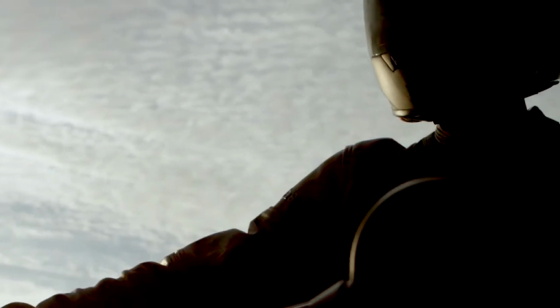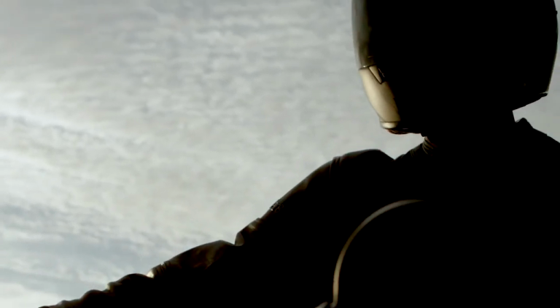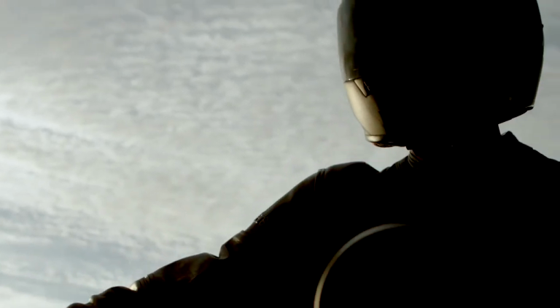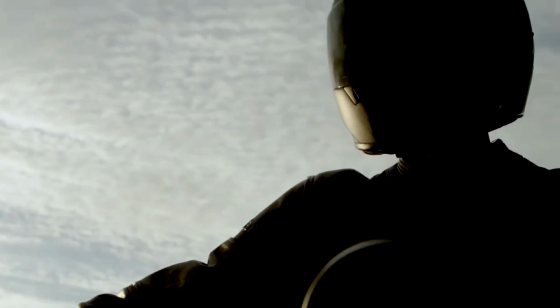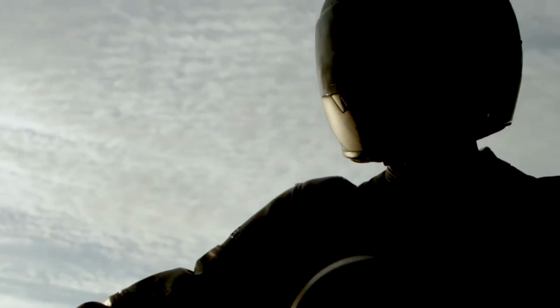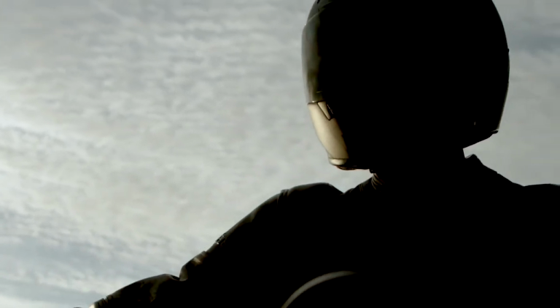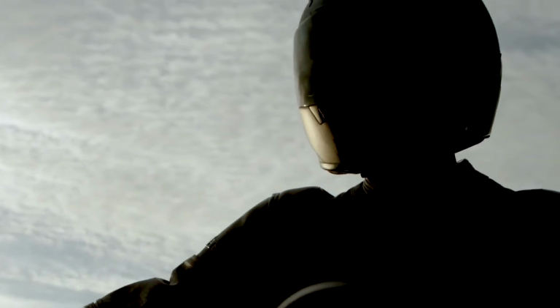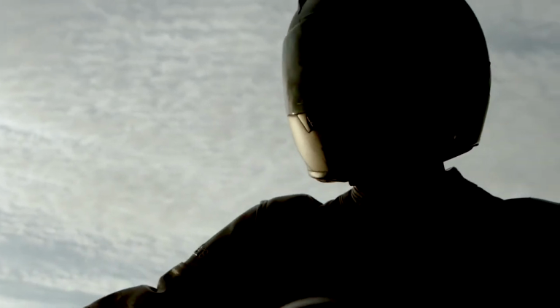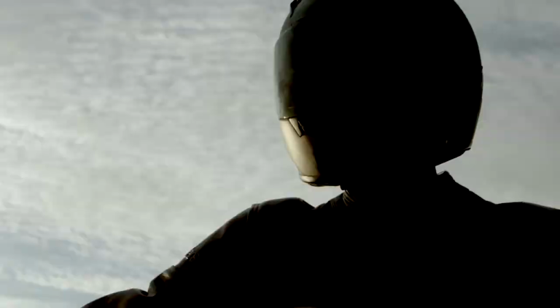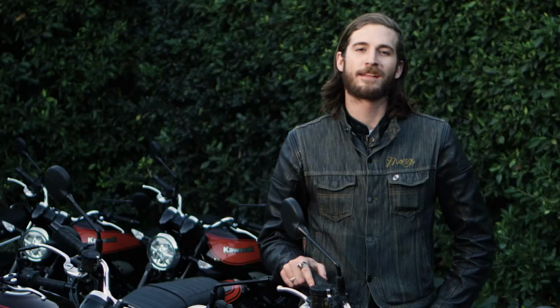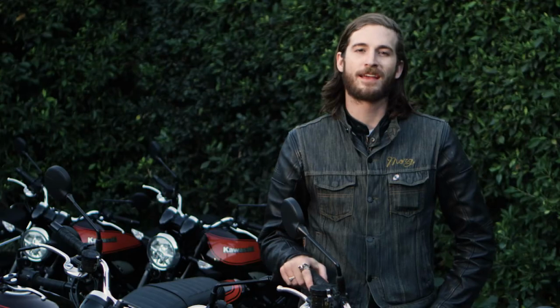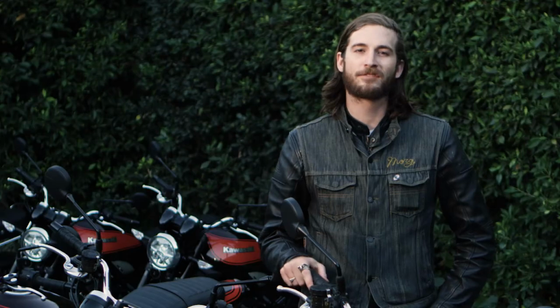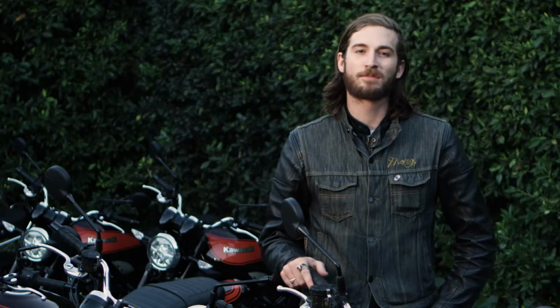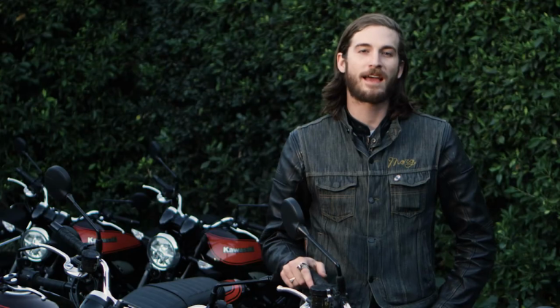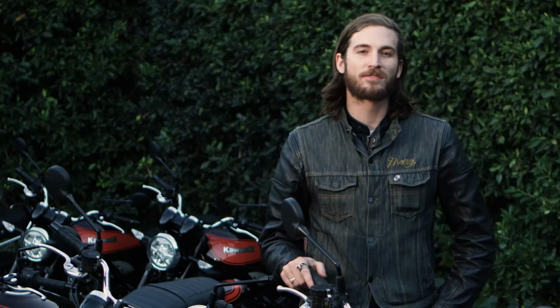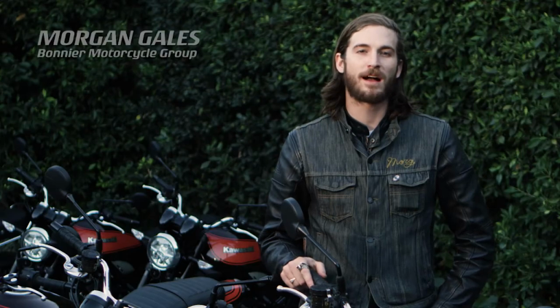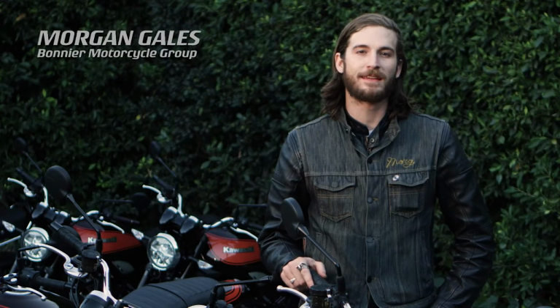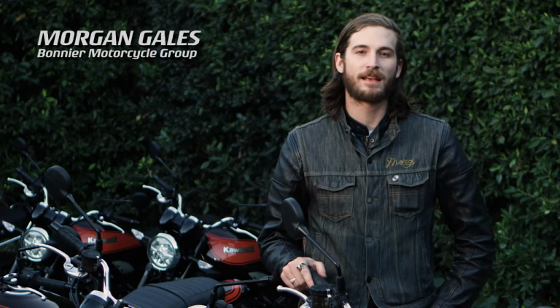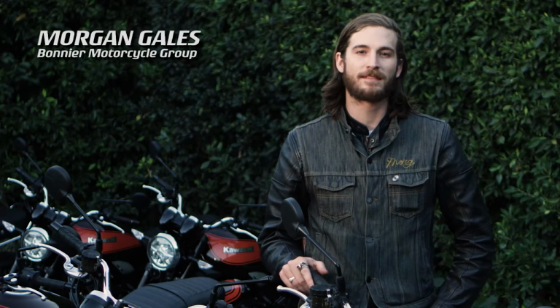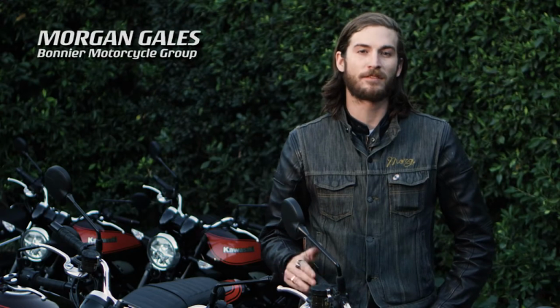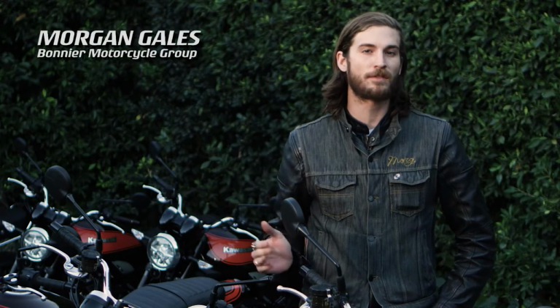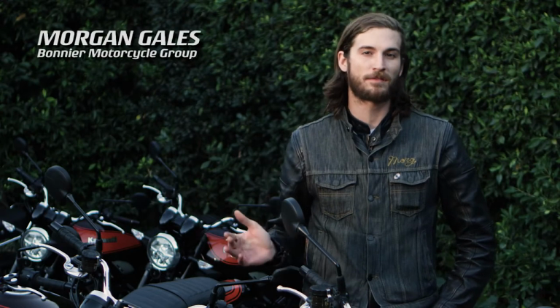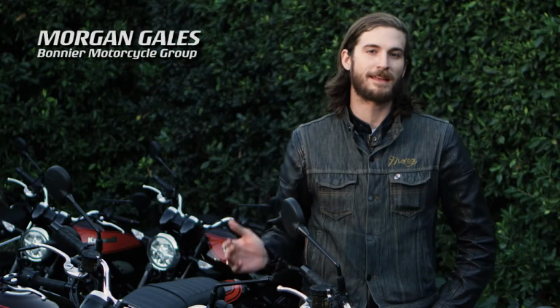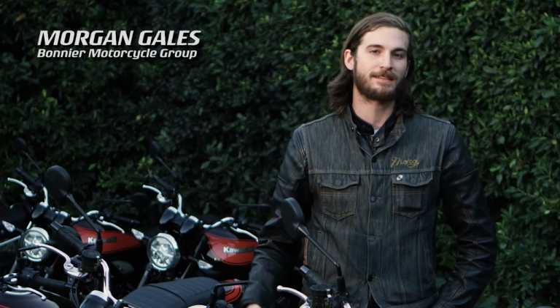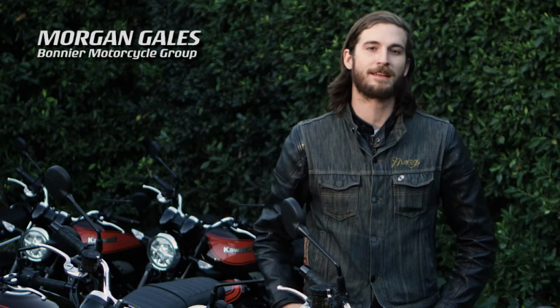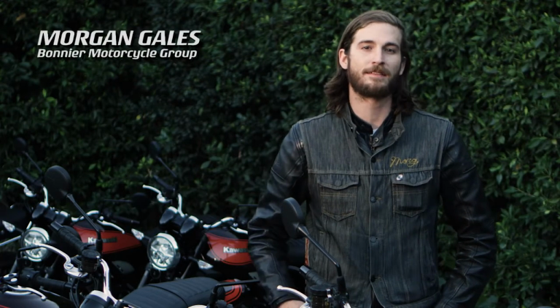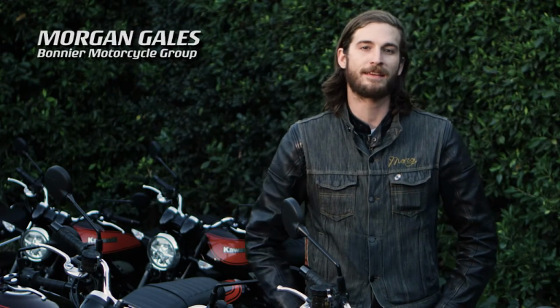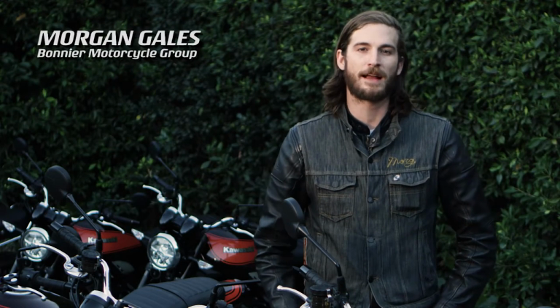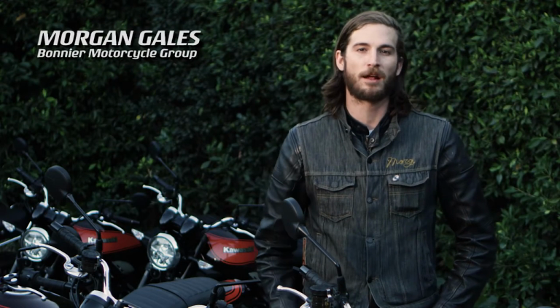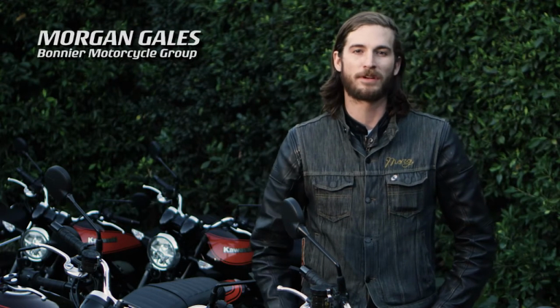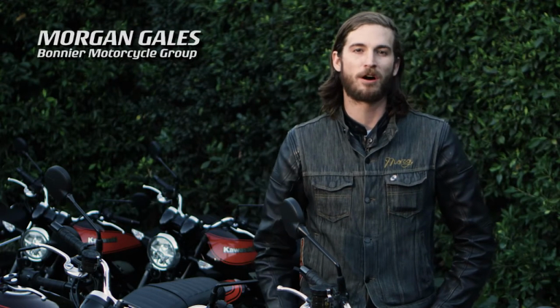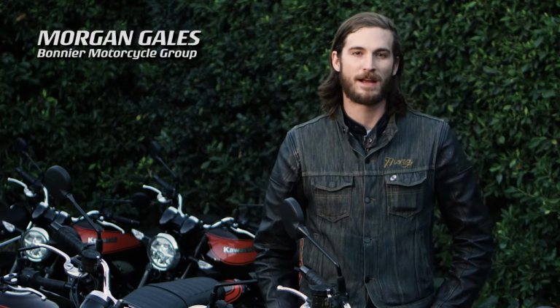Hey, I'm Morgan Gales. We're out here in Los Angeles with Kawasaki testing the 2018 Z900RS.